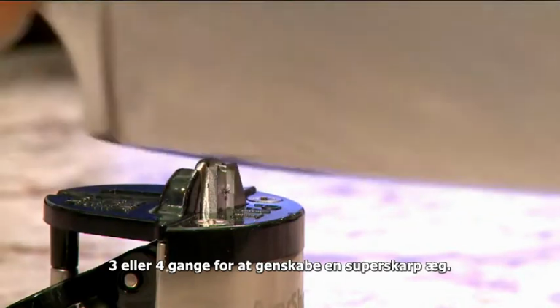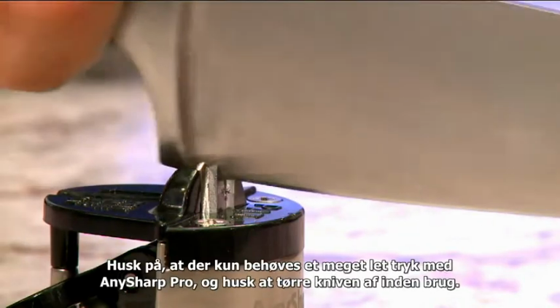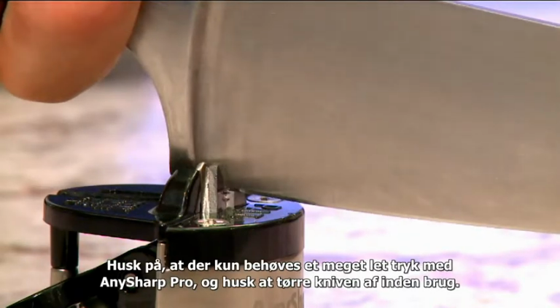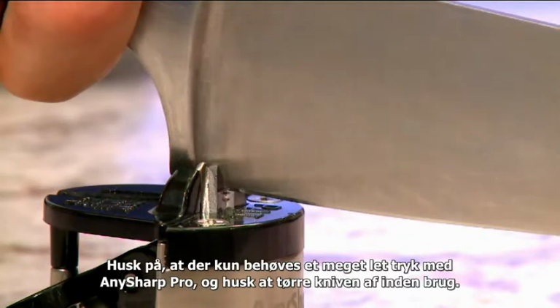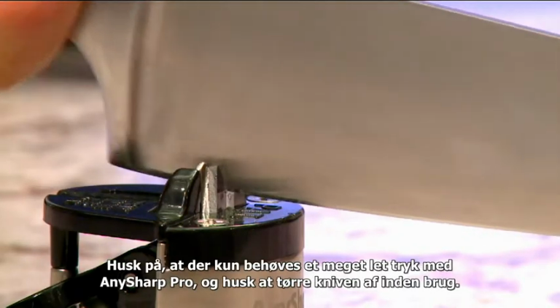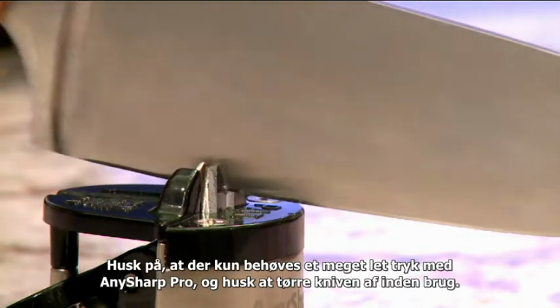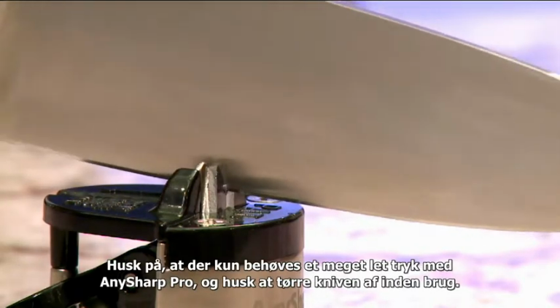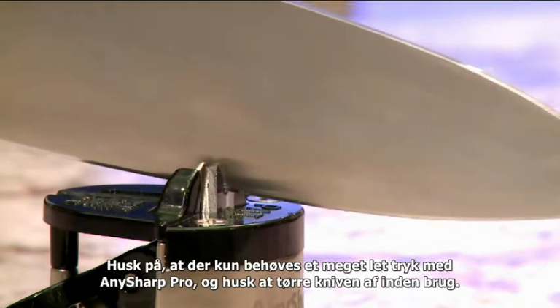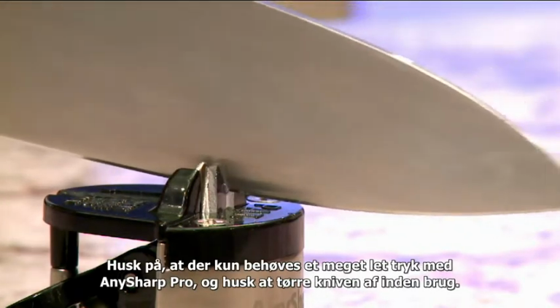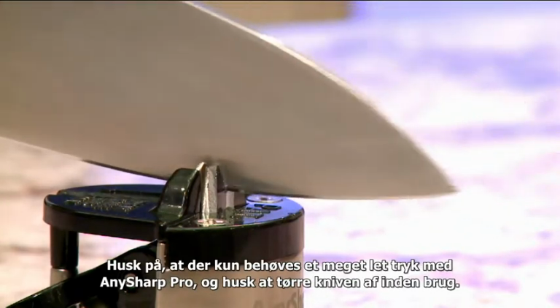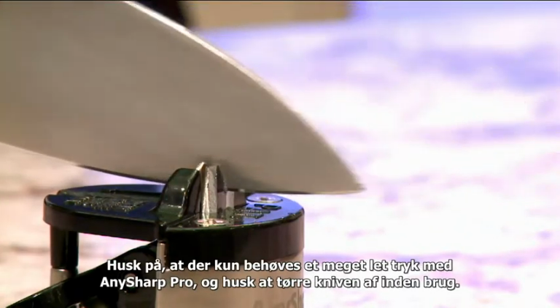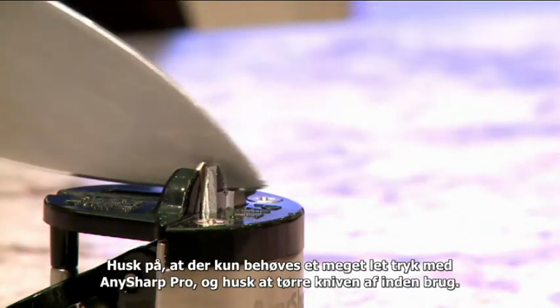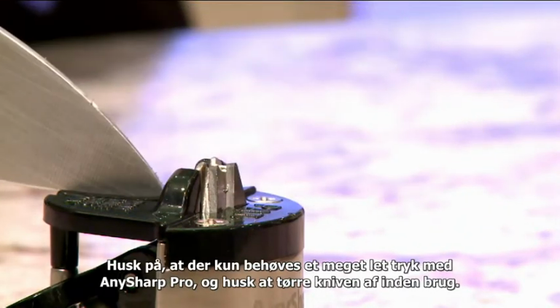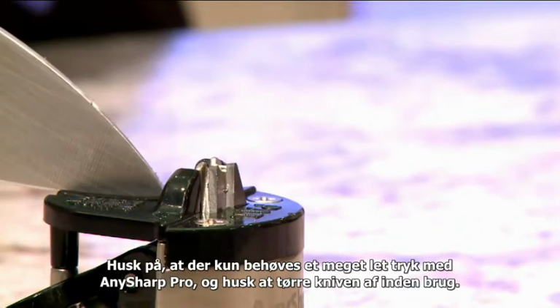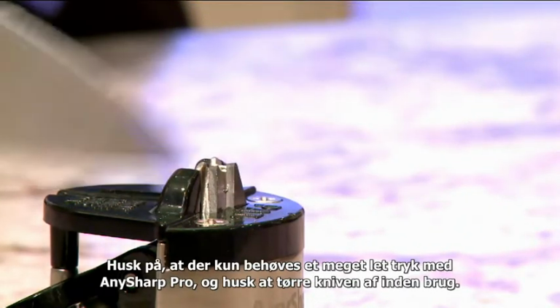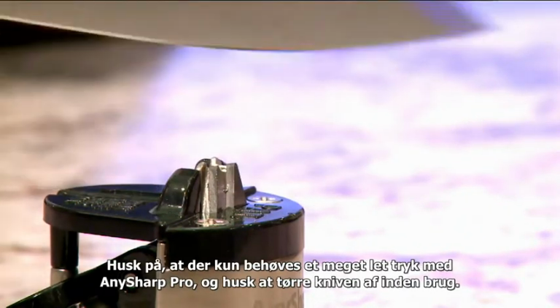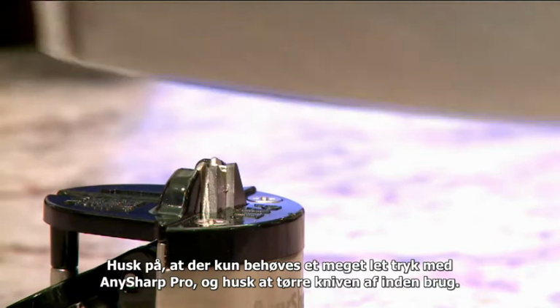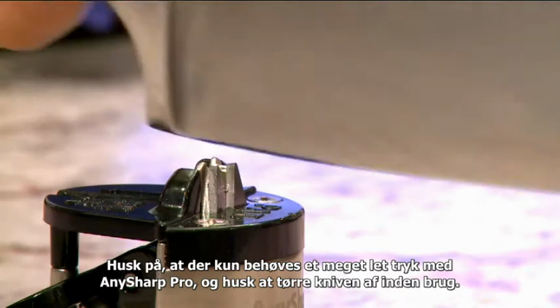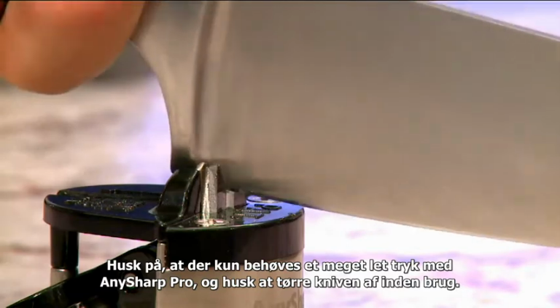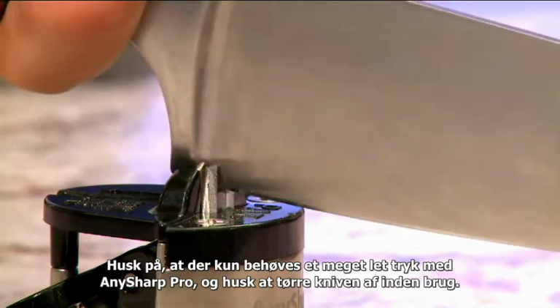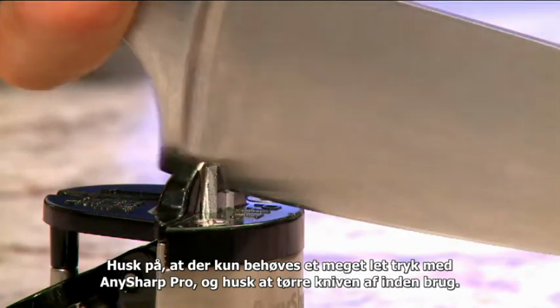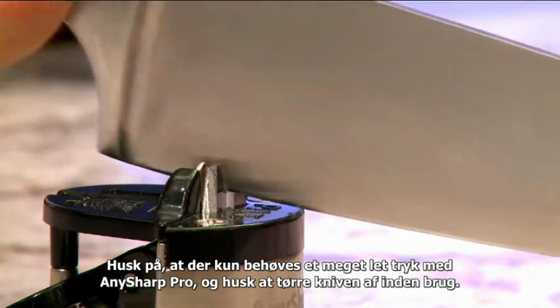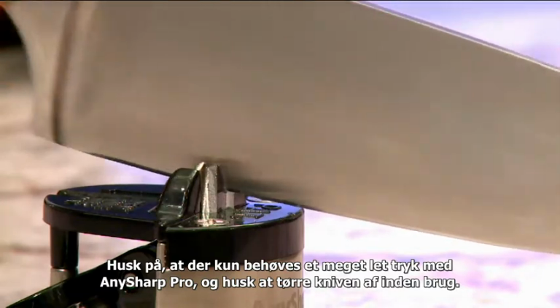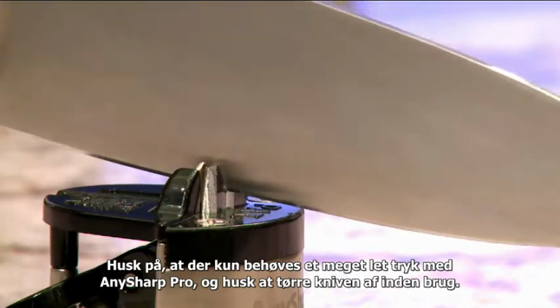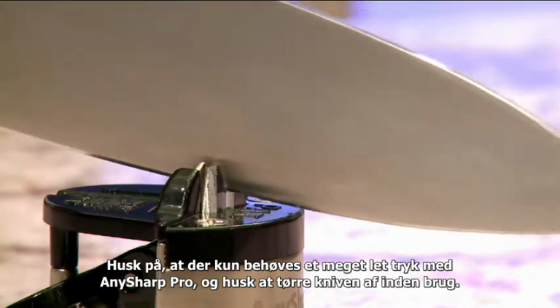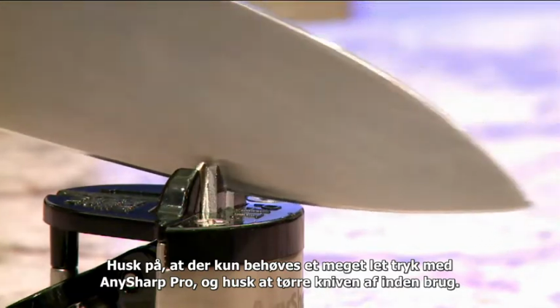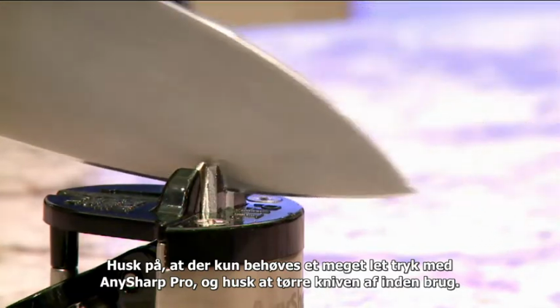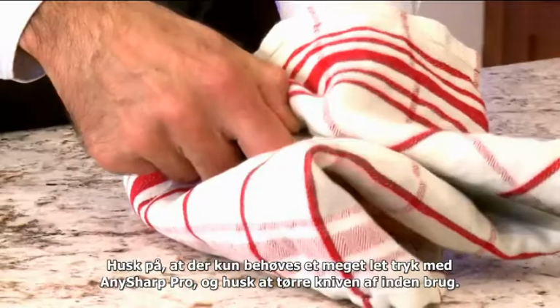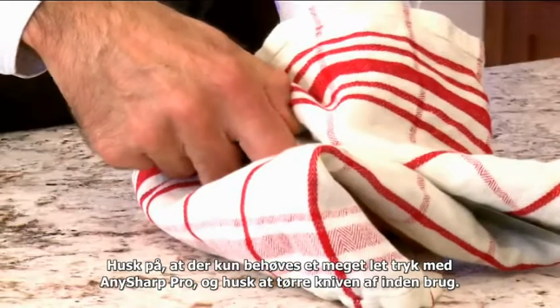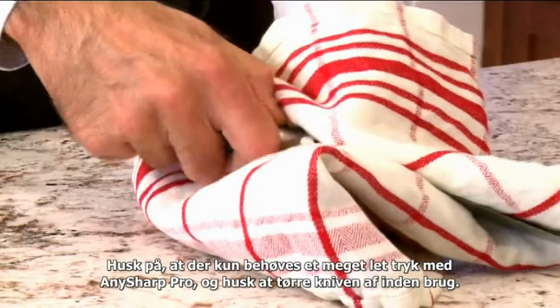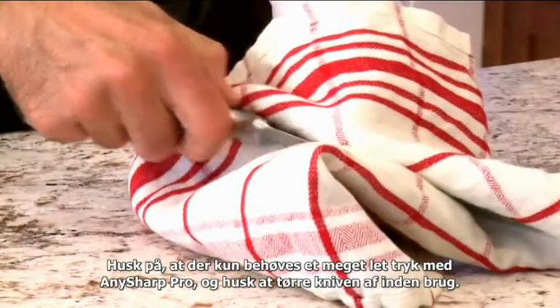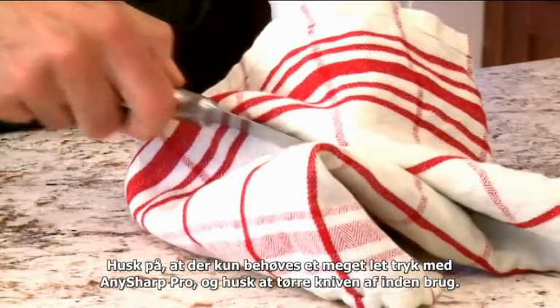Remember, very little pressure is needed with the AnySharp Pro, and wipe your knife before use.